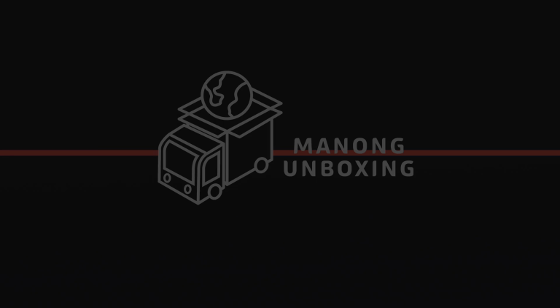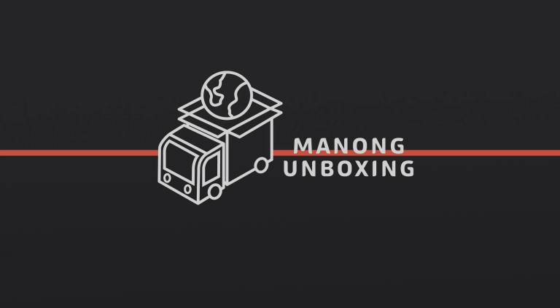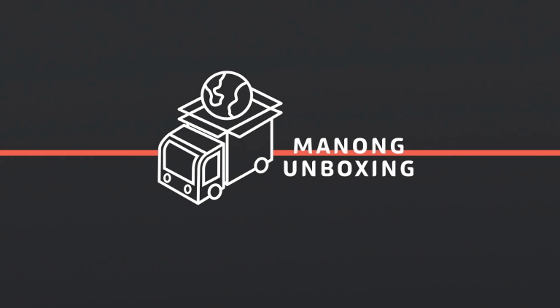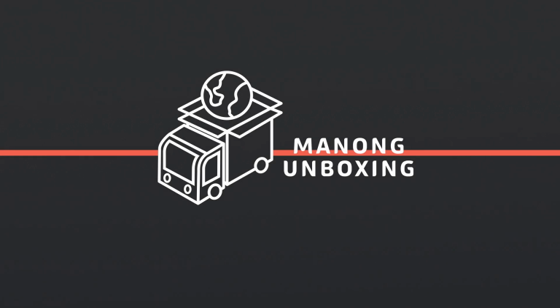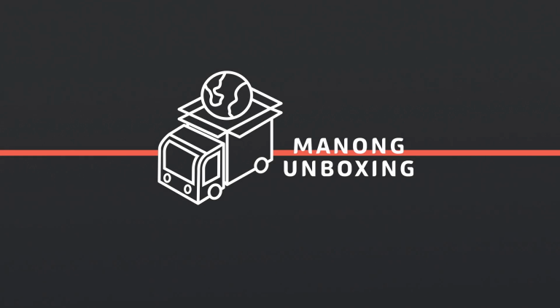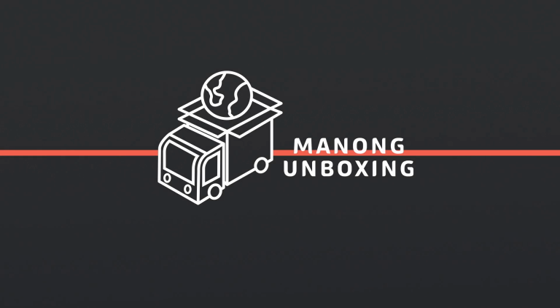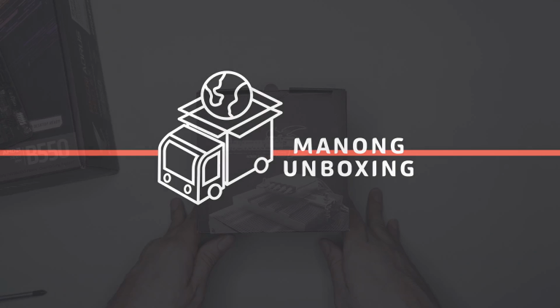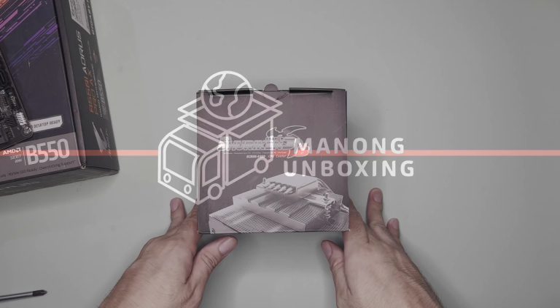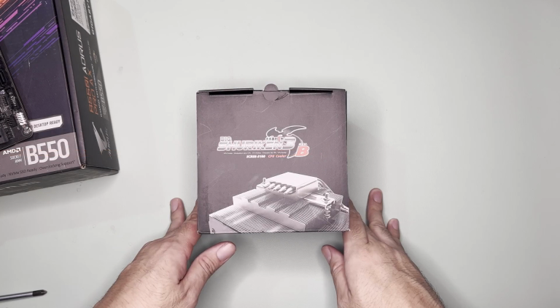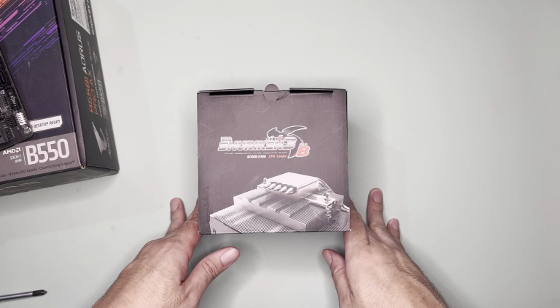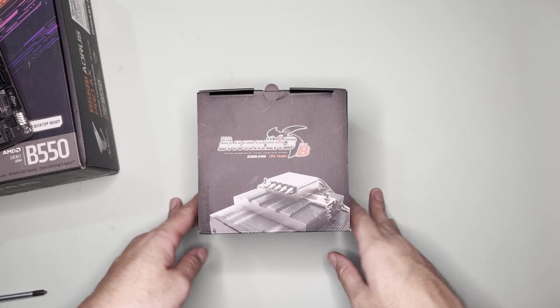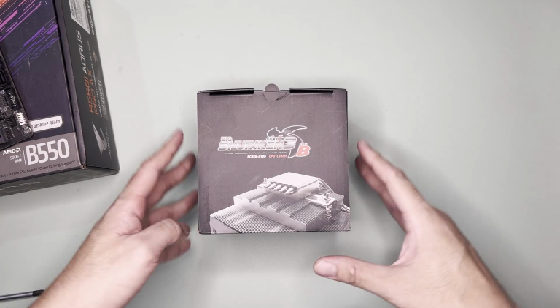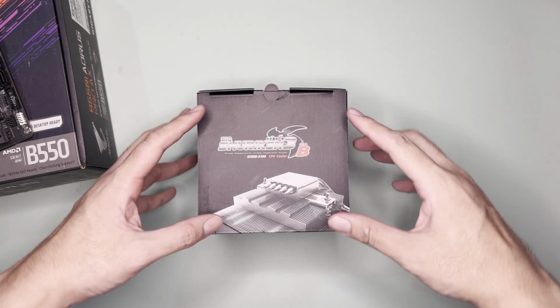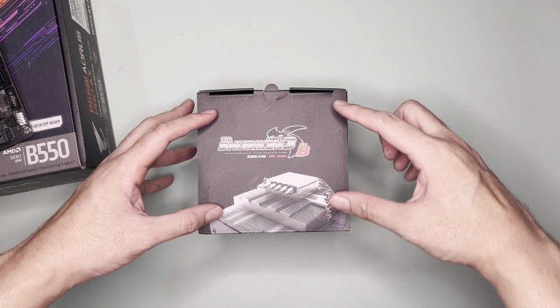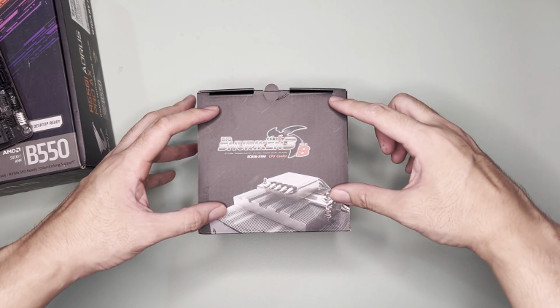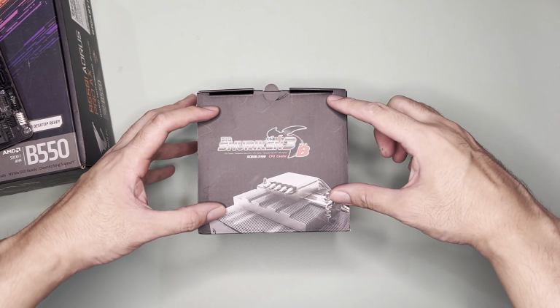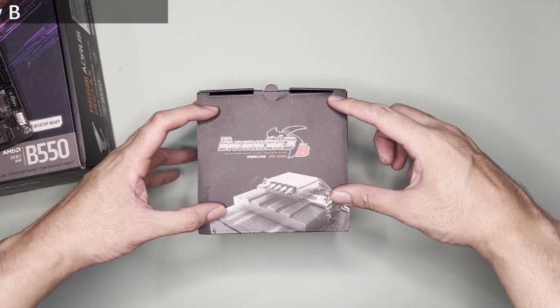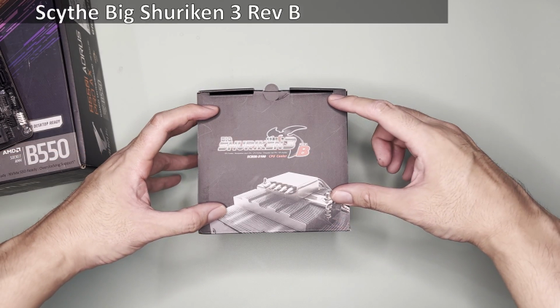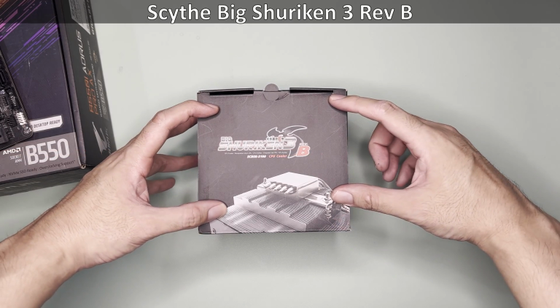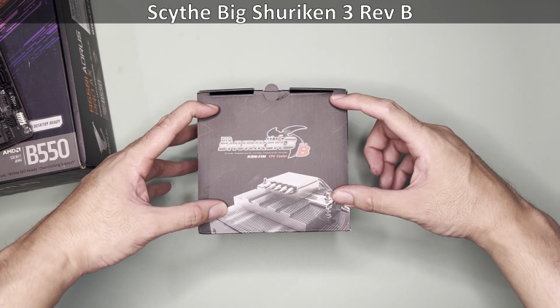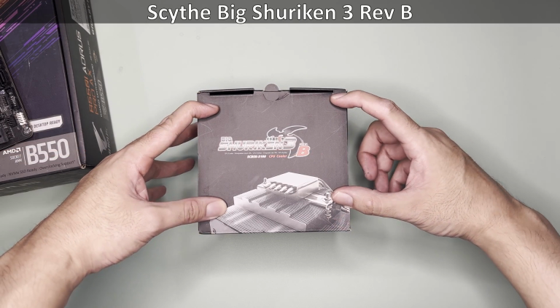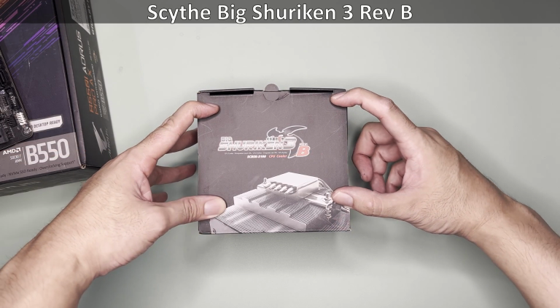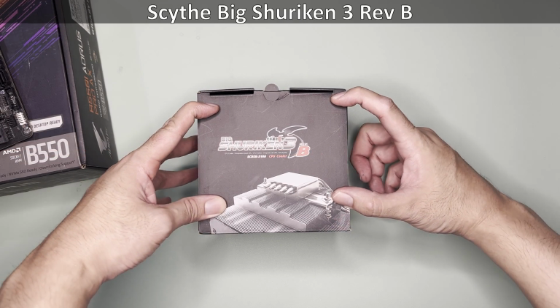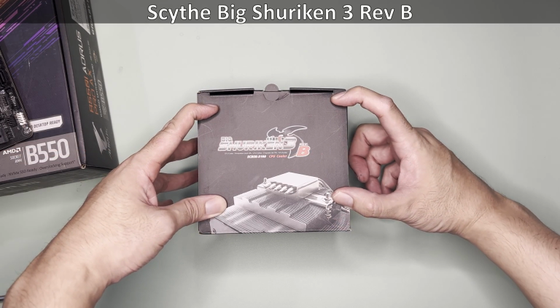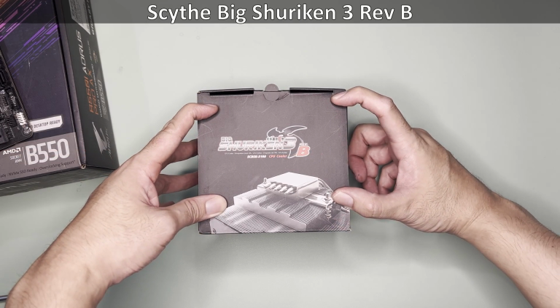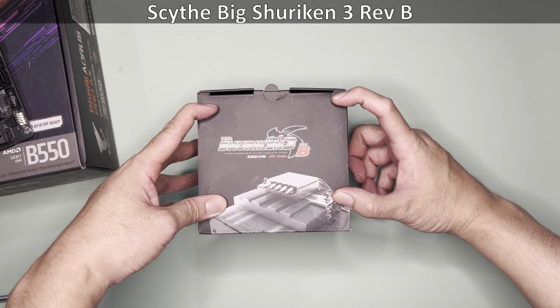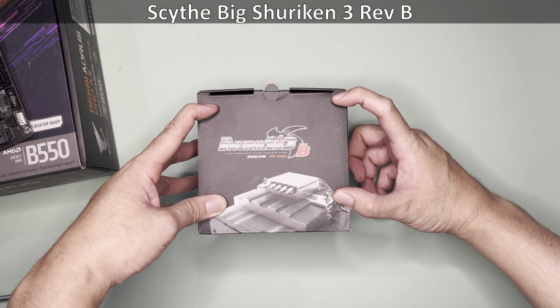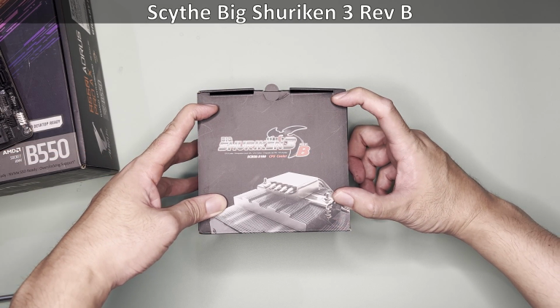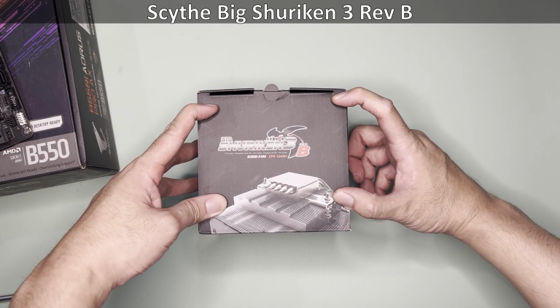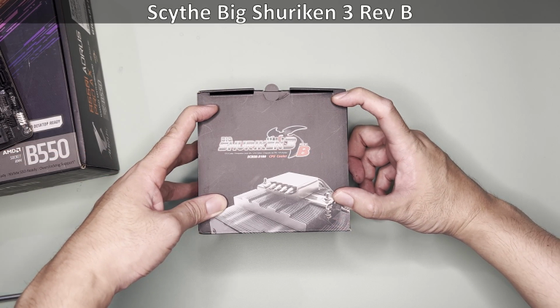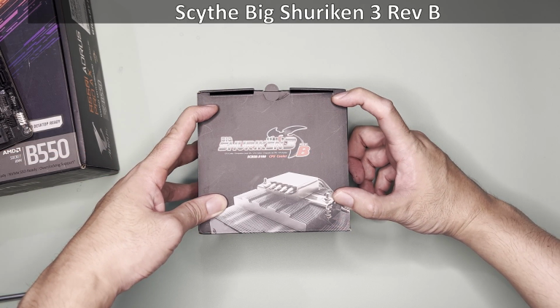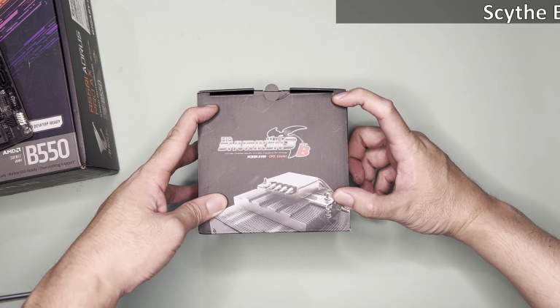Hi and welcome to the channel. Today we will unbox, mount, and test this Scythe Big Shuriken 3 Rev-B.